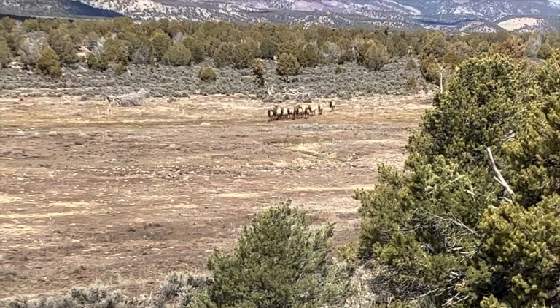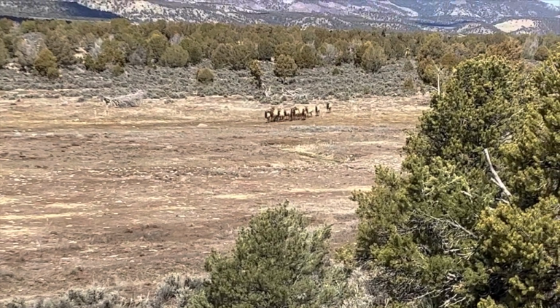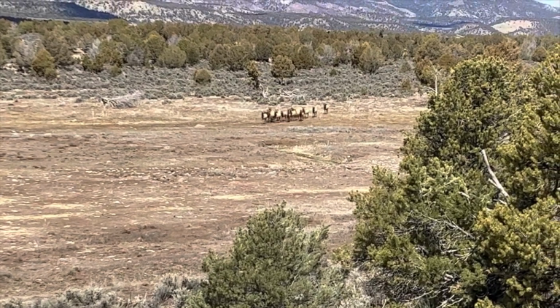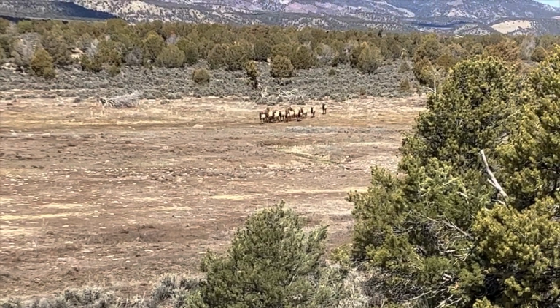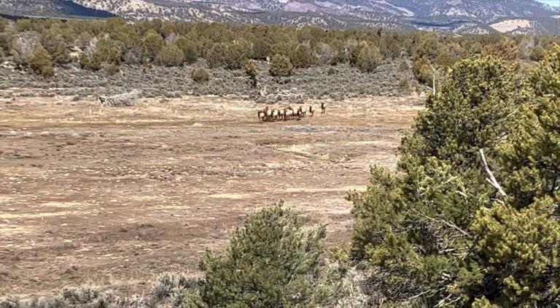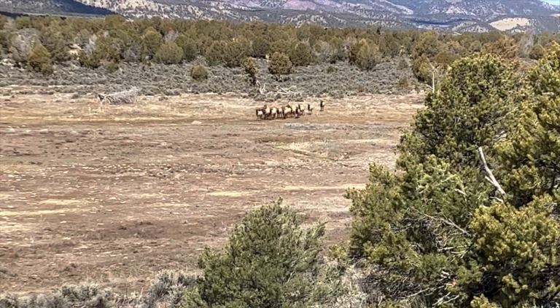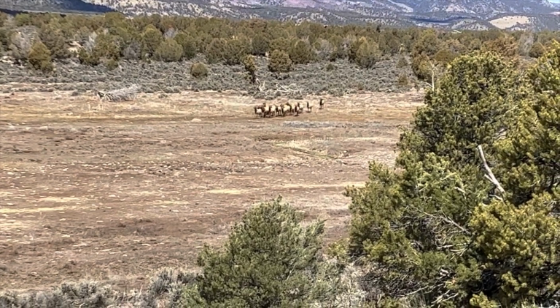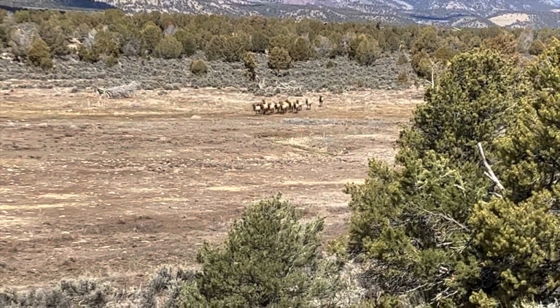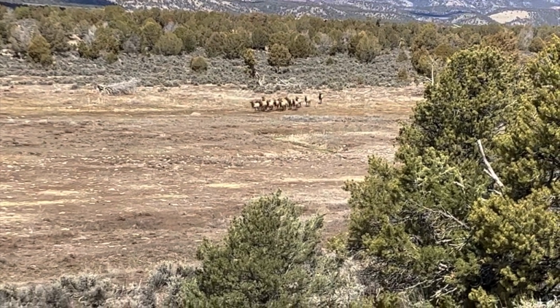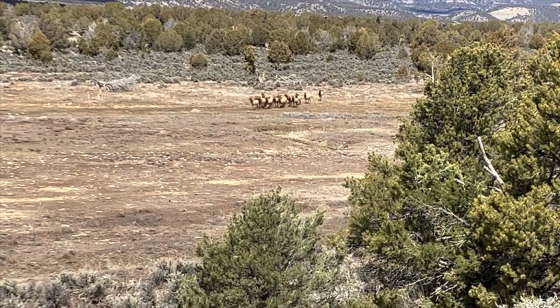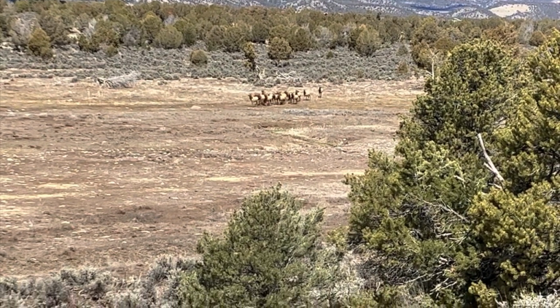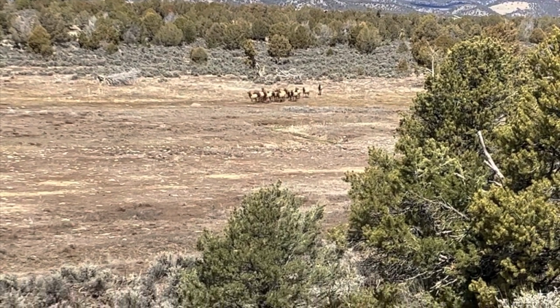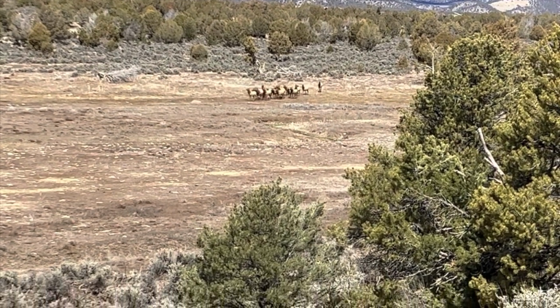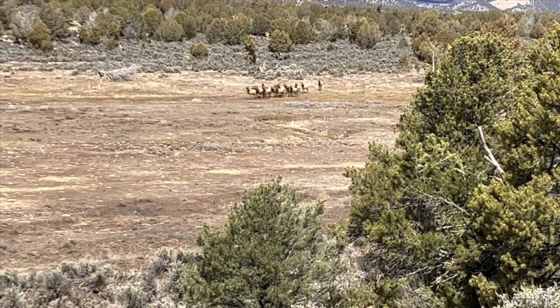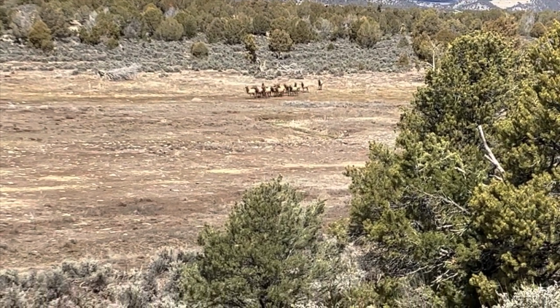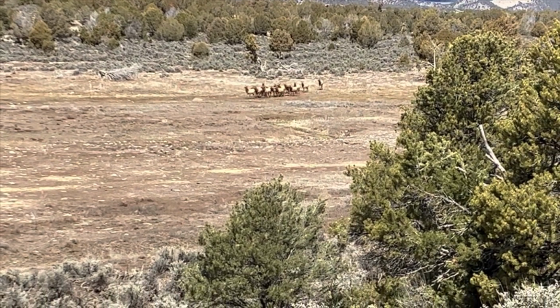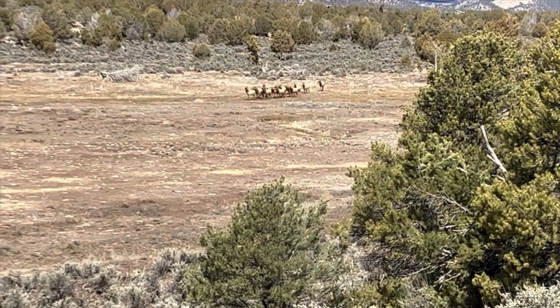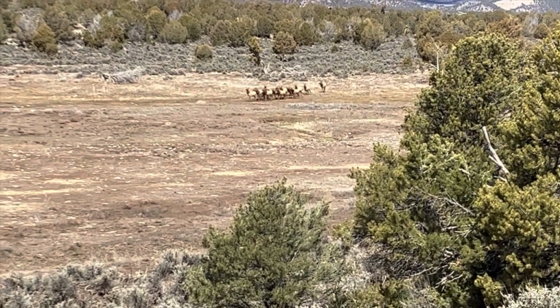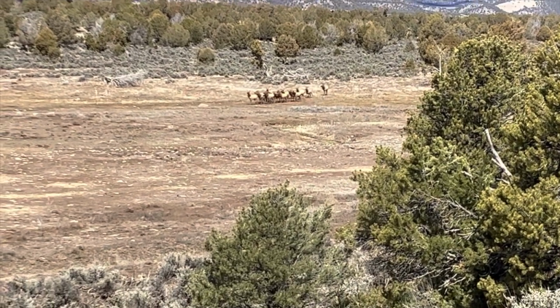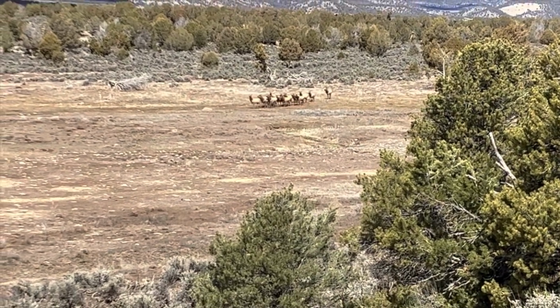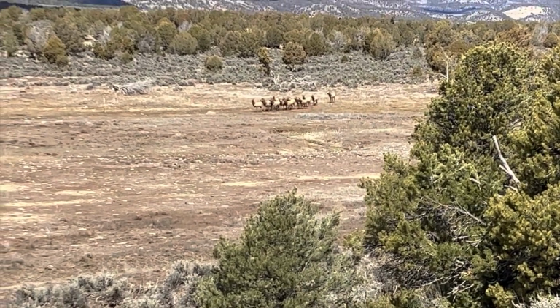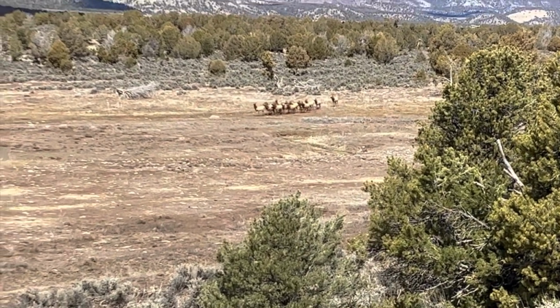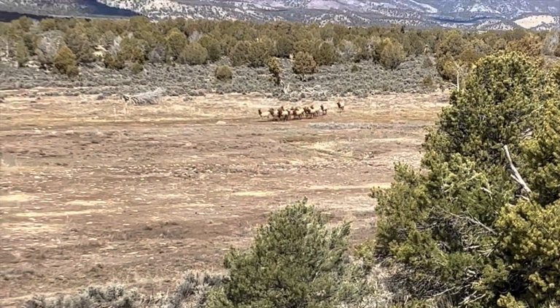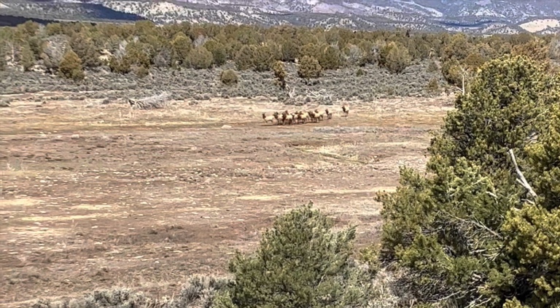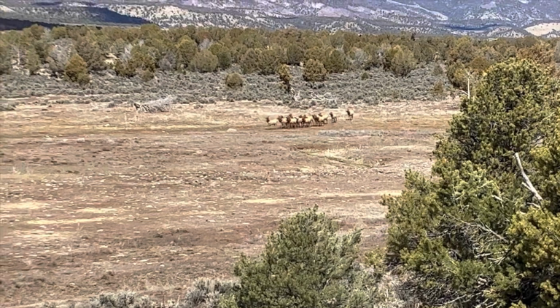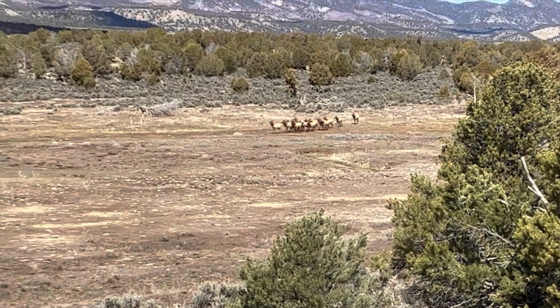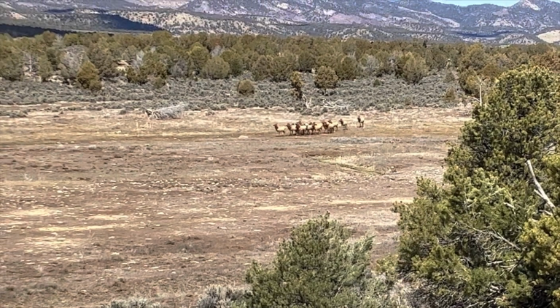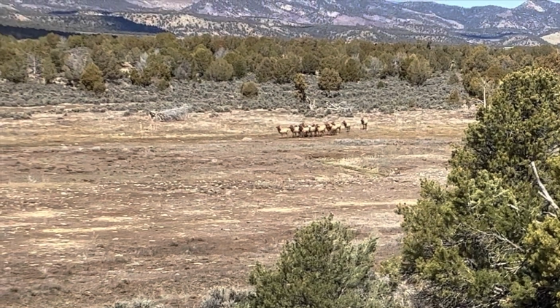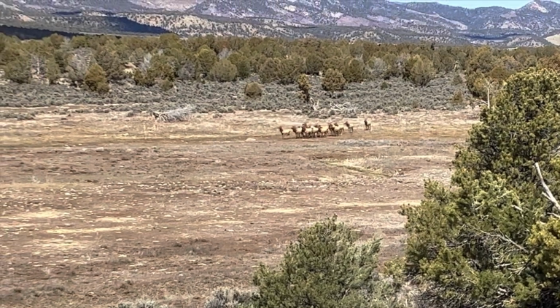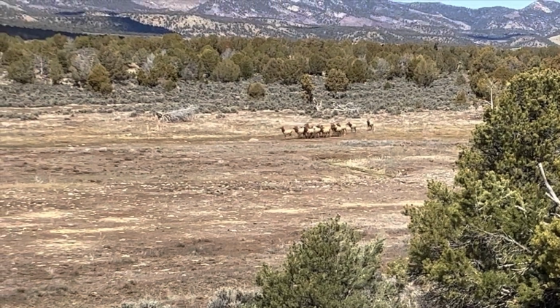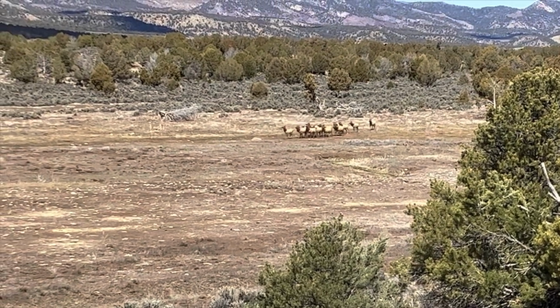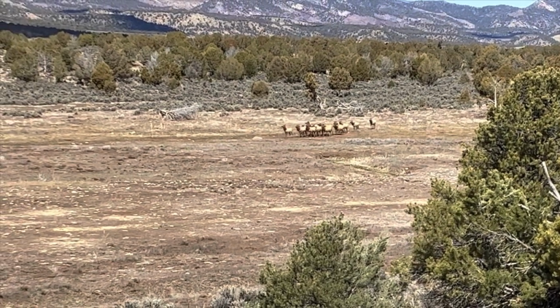There's a bunch of elk coming across this field.